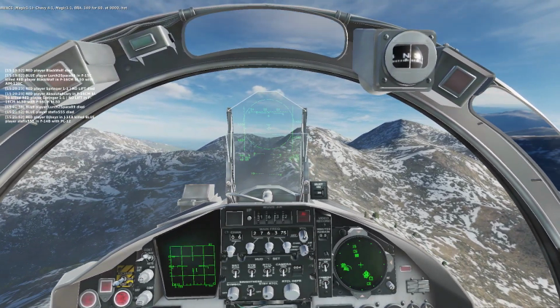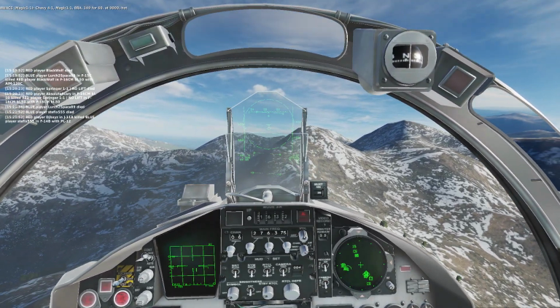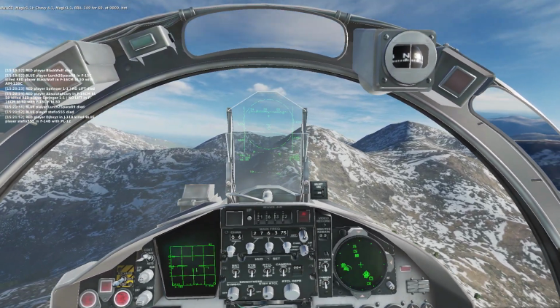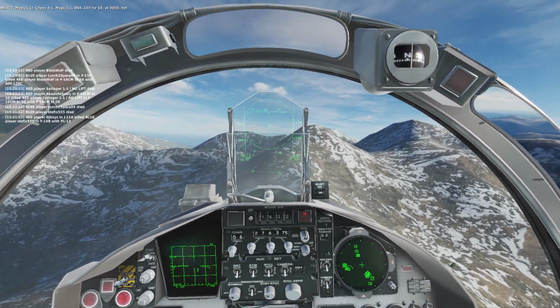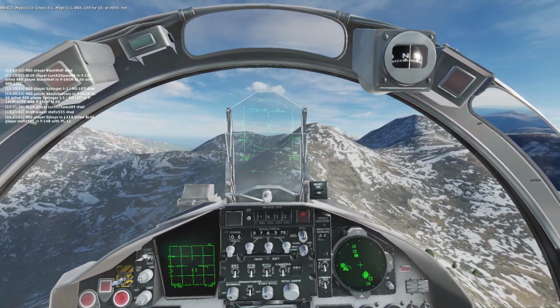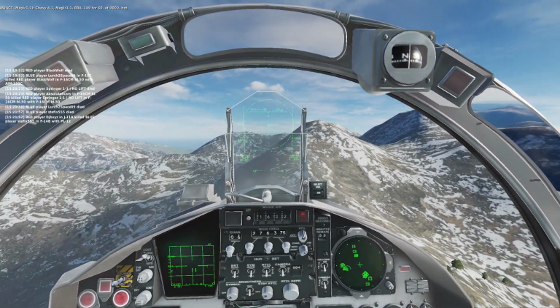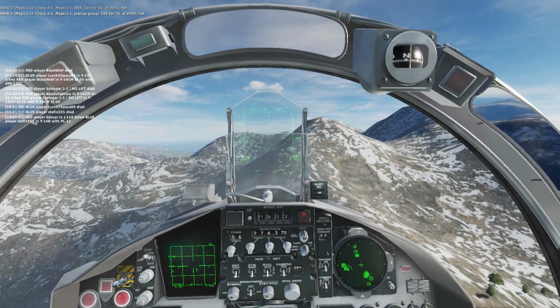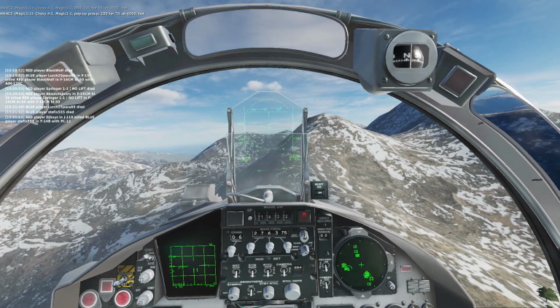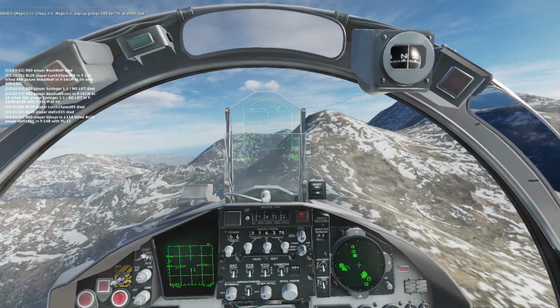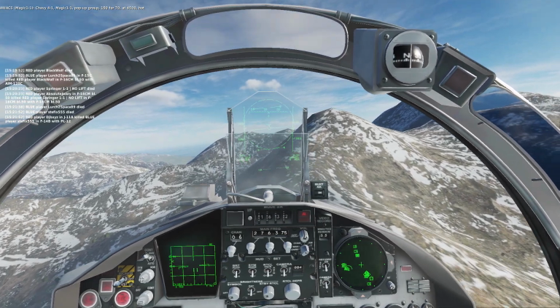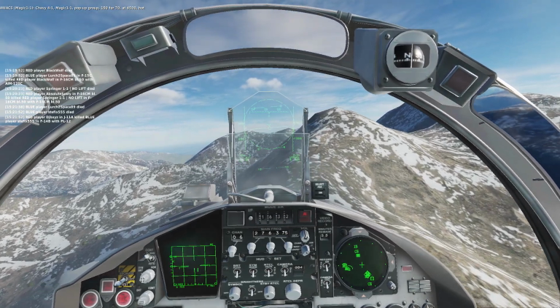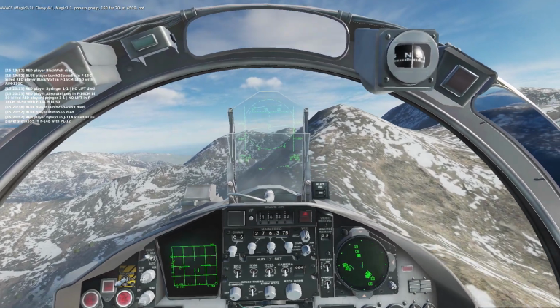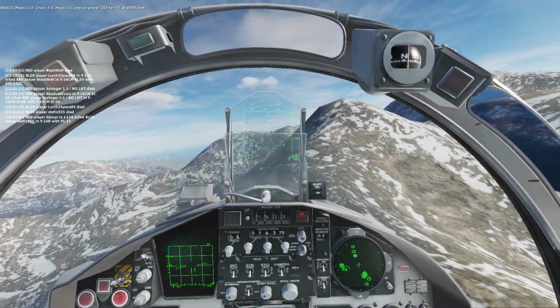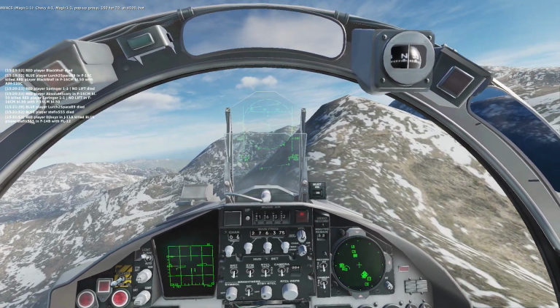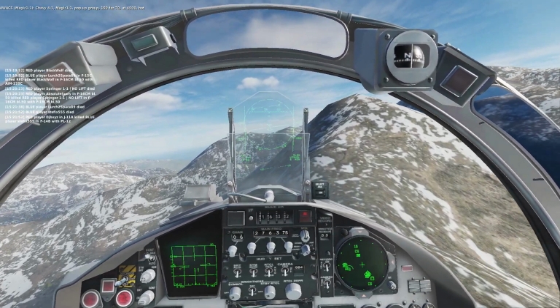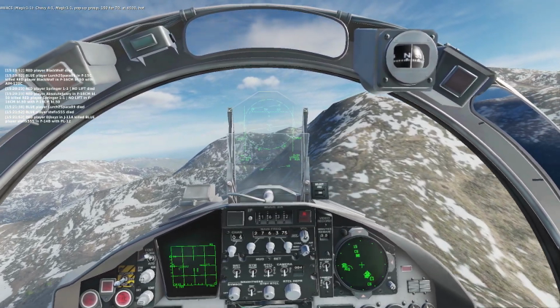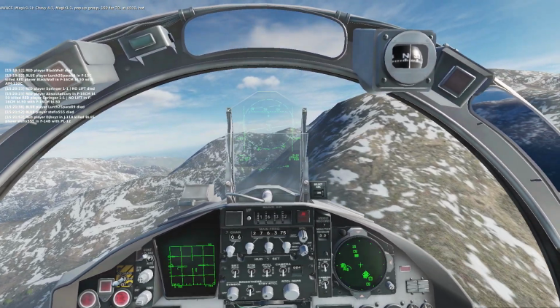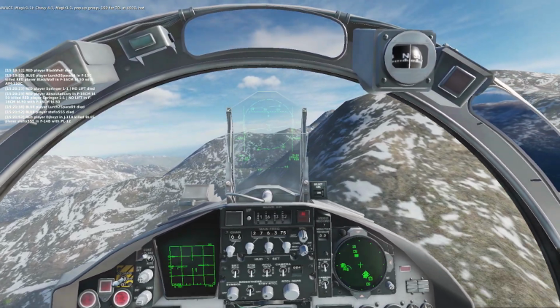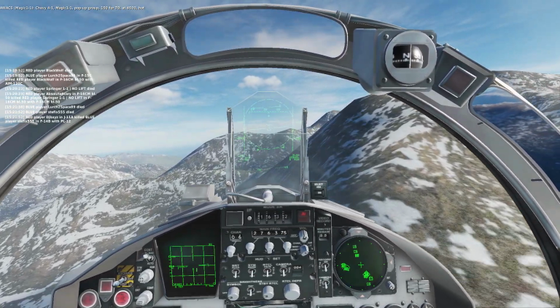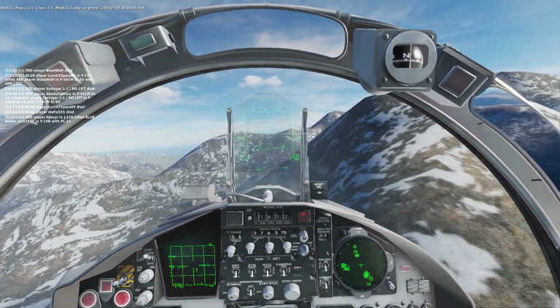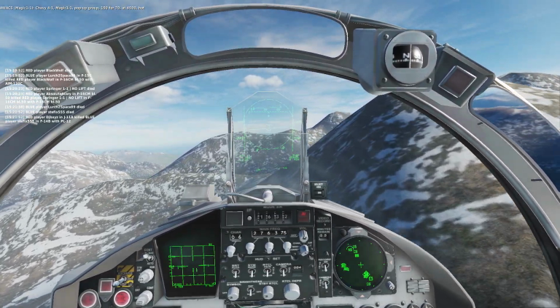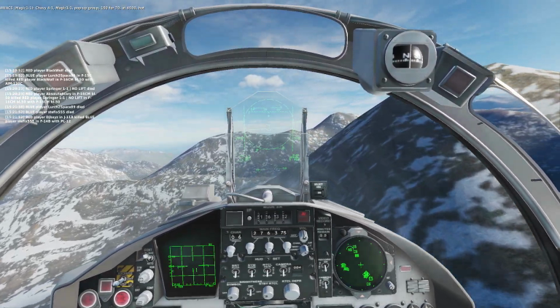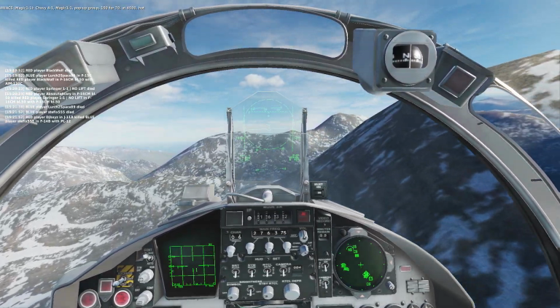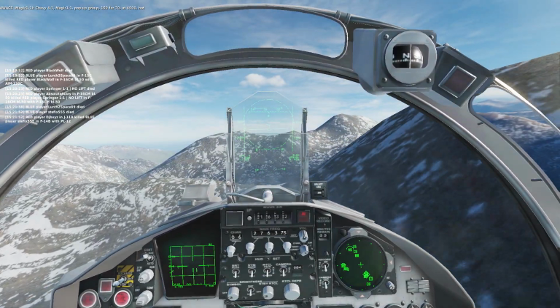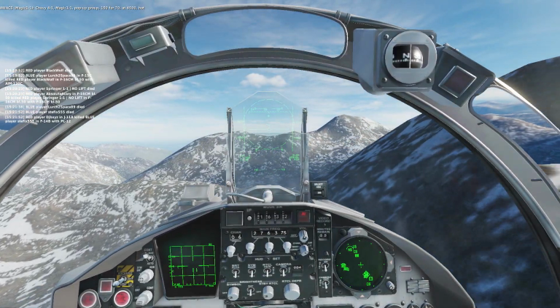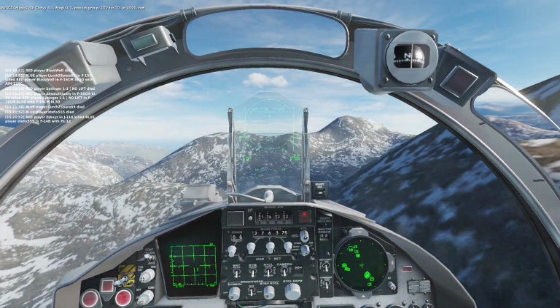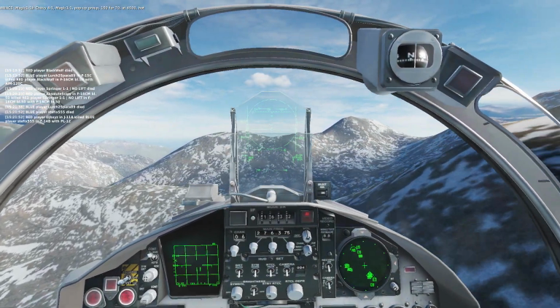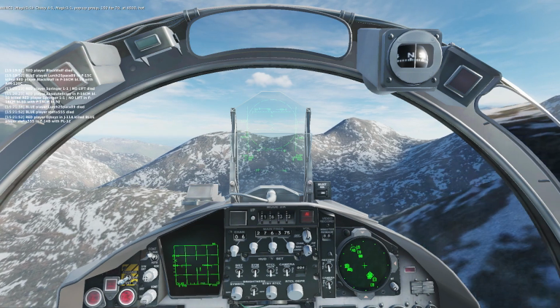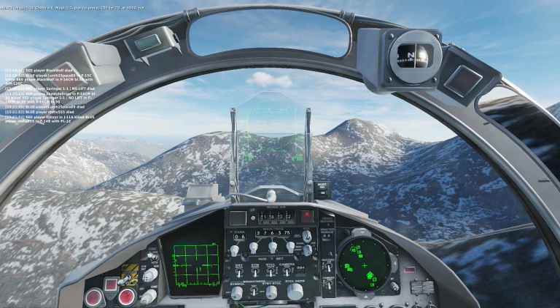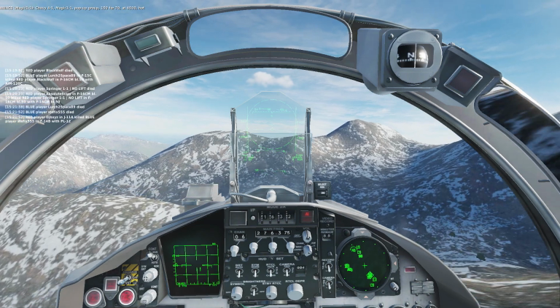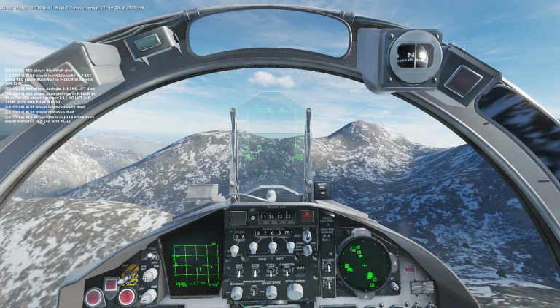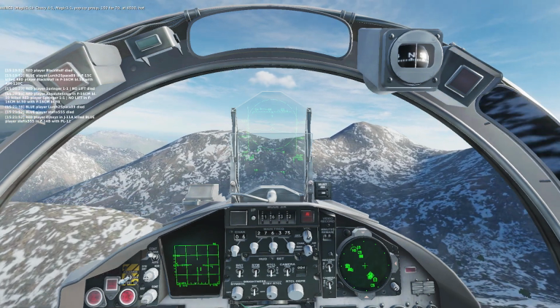Chevy Ford 1, Magic 1-1, pop-up group 154-470, at 4,500, hot.